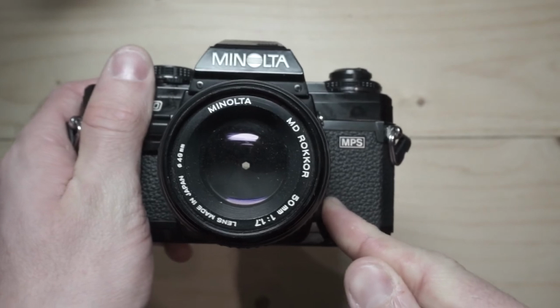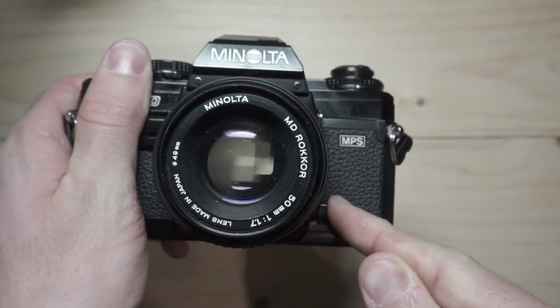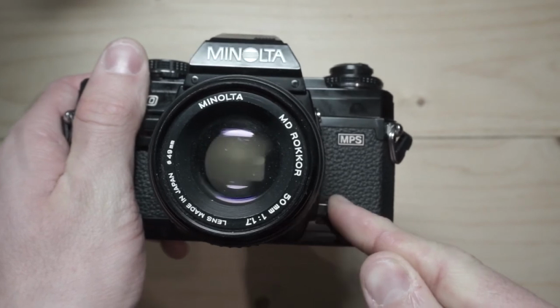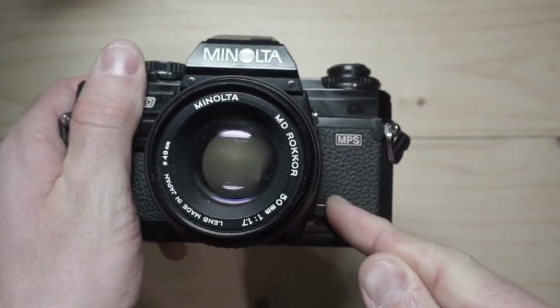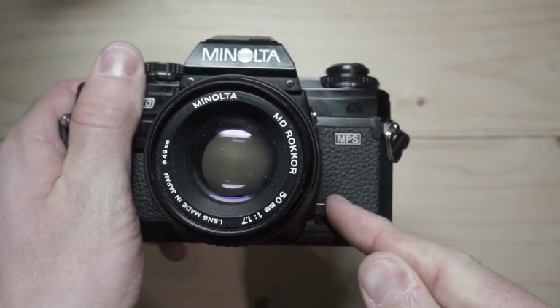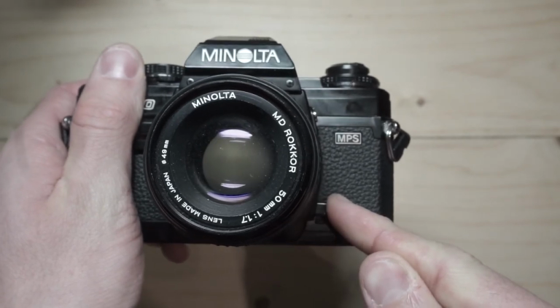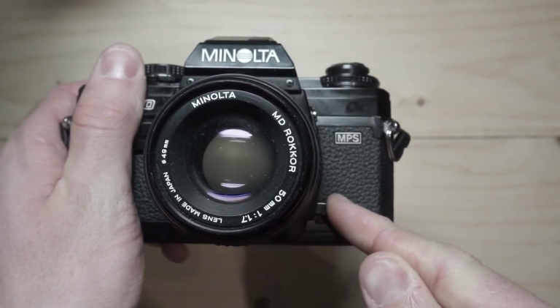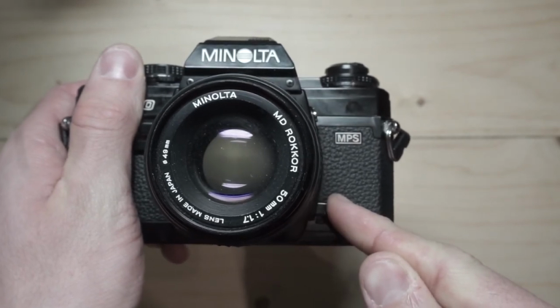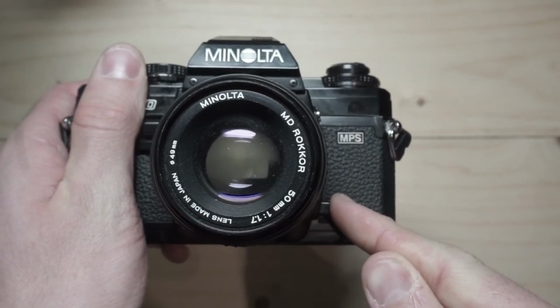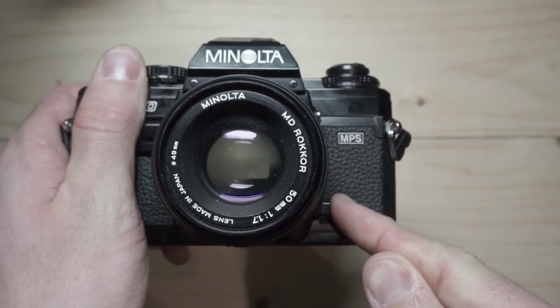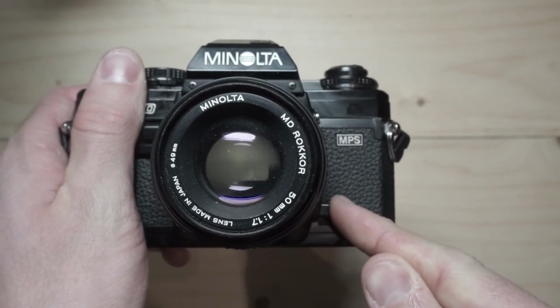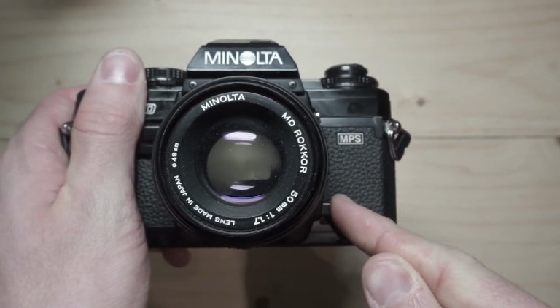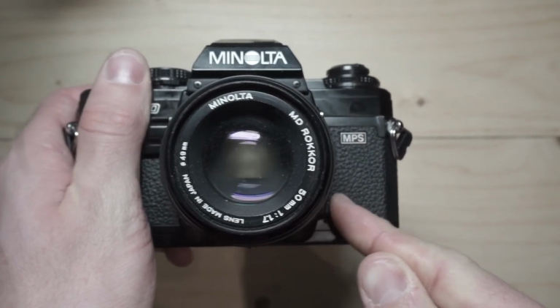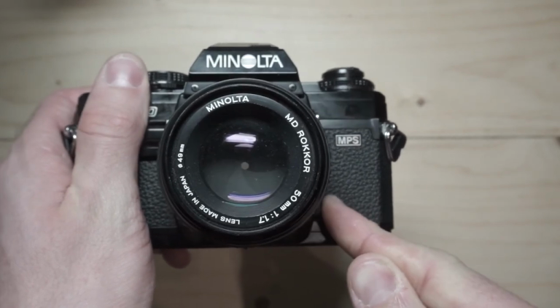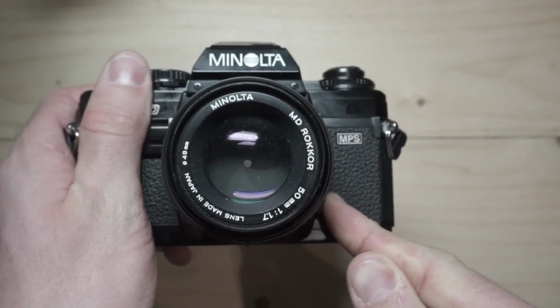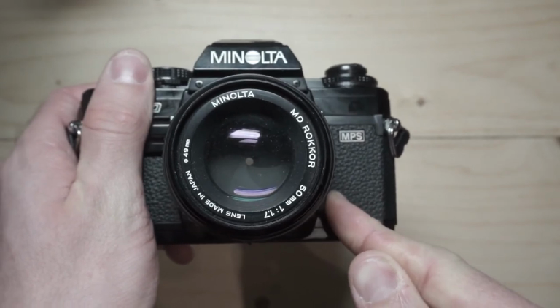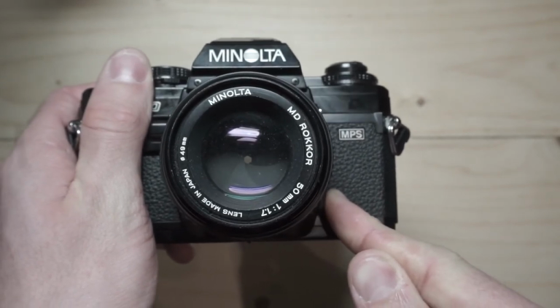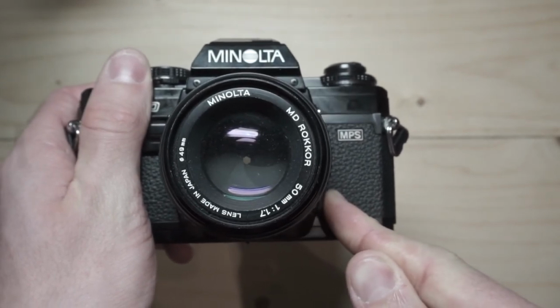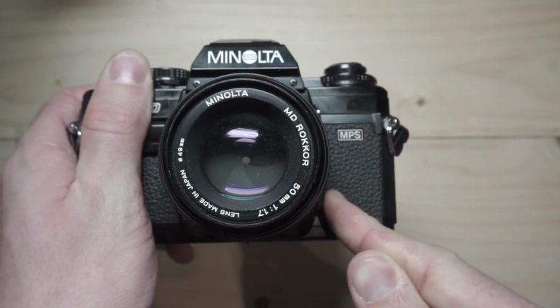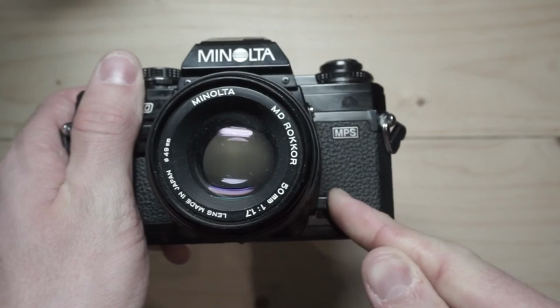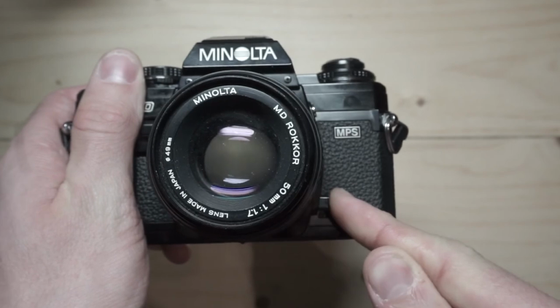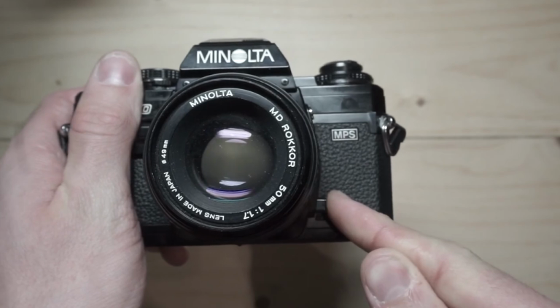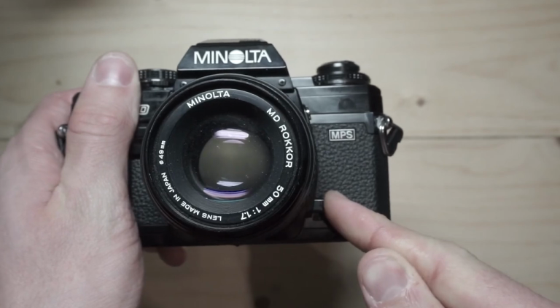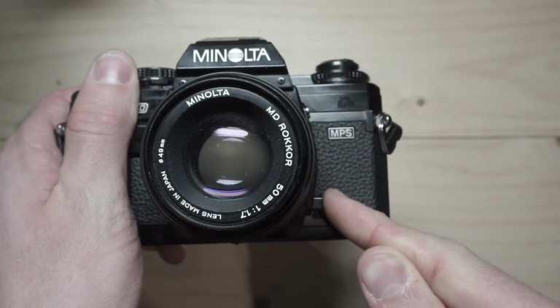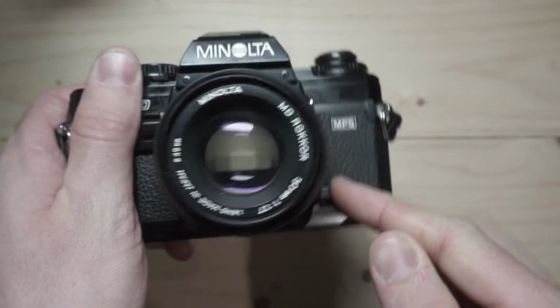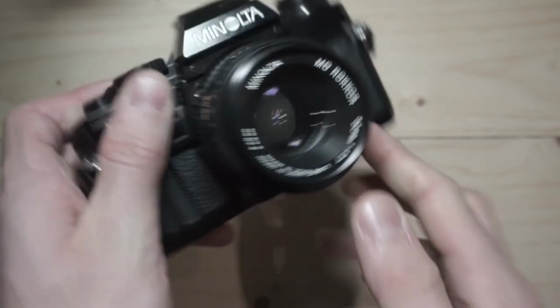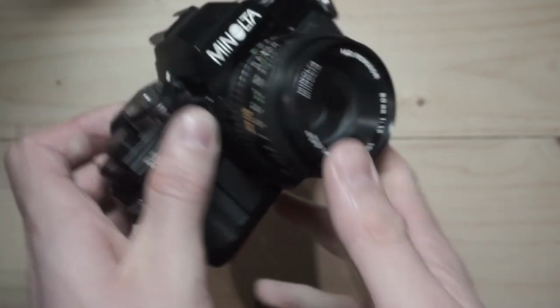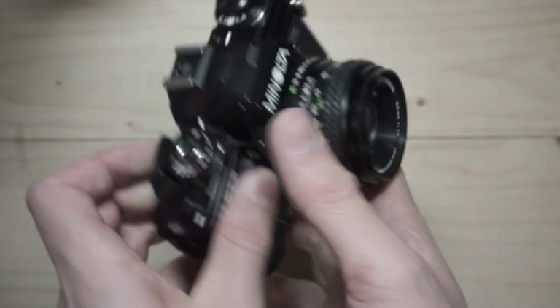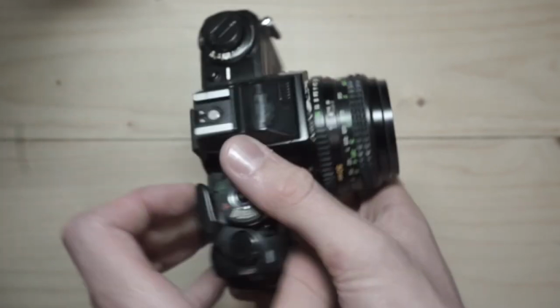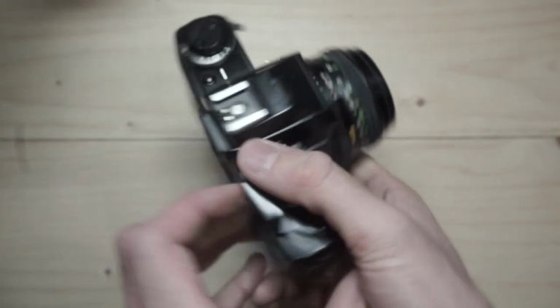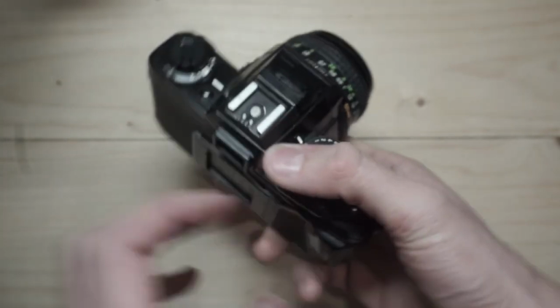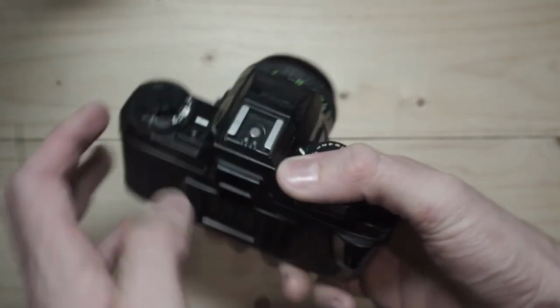However, if you need to check how the aperture affects the depth of field, you can do so by pressing the depth of field preview button.